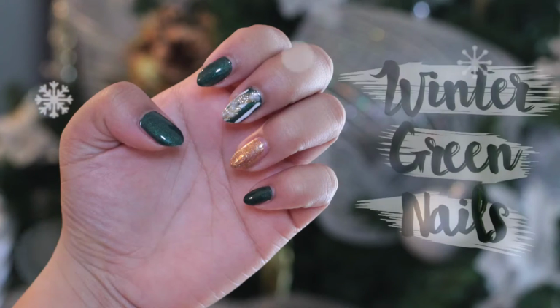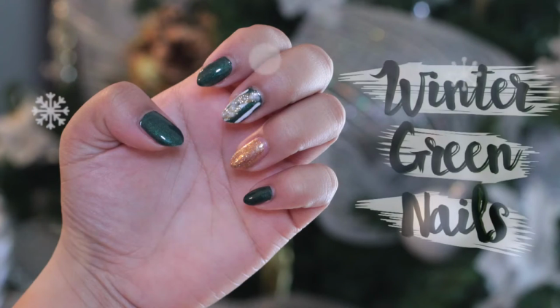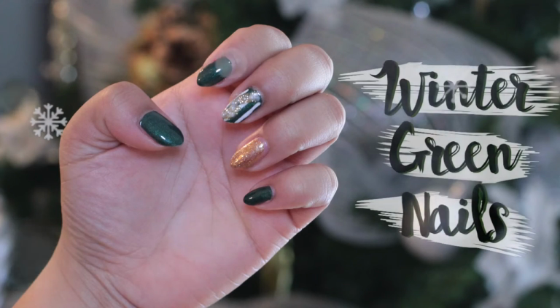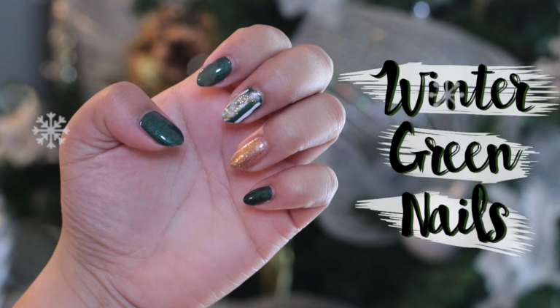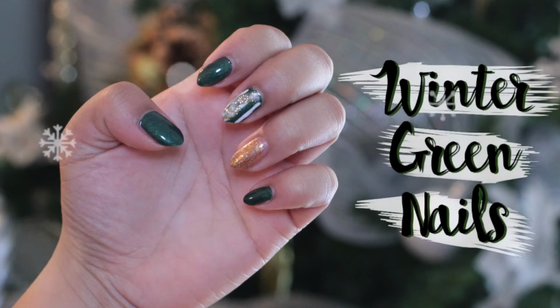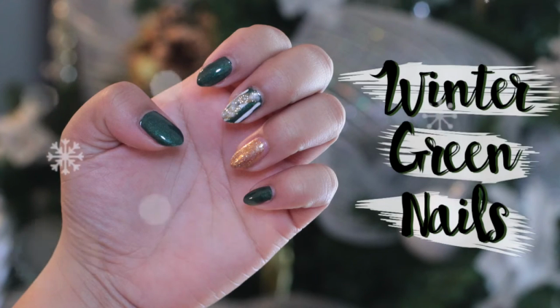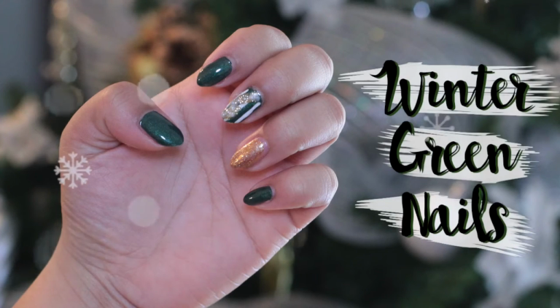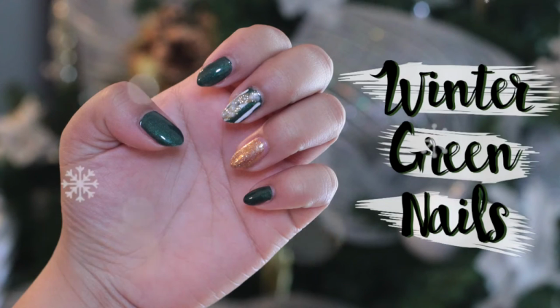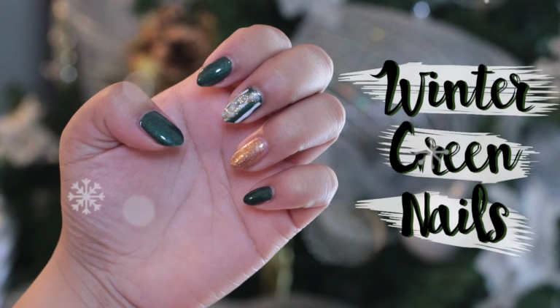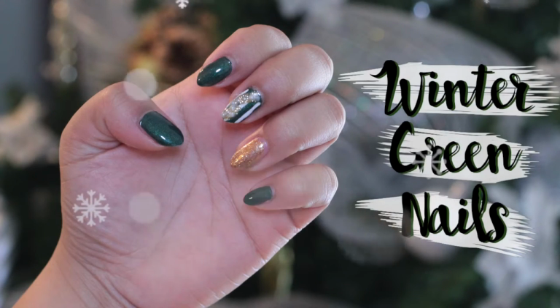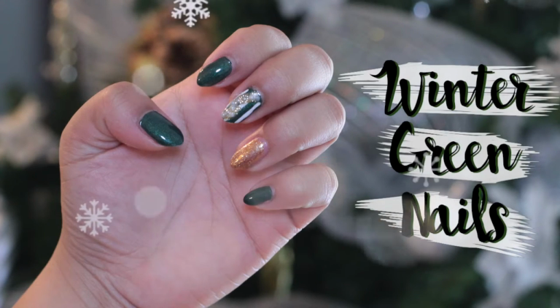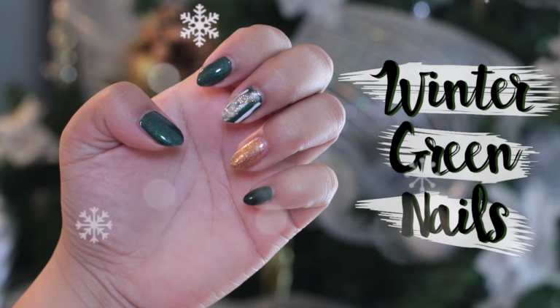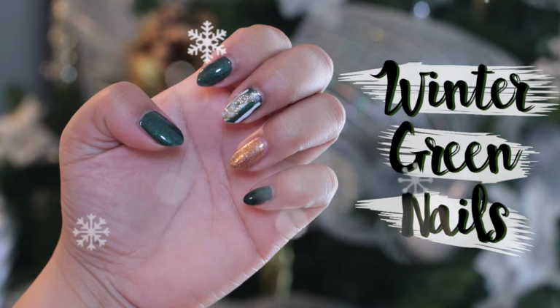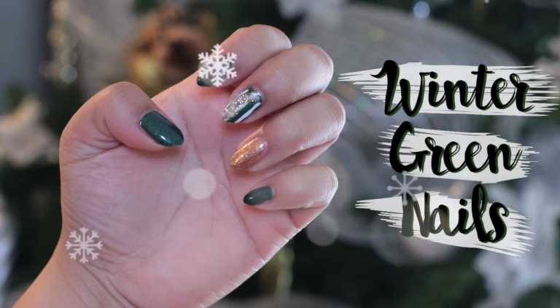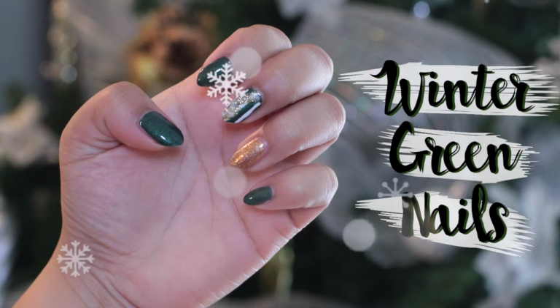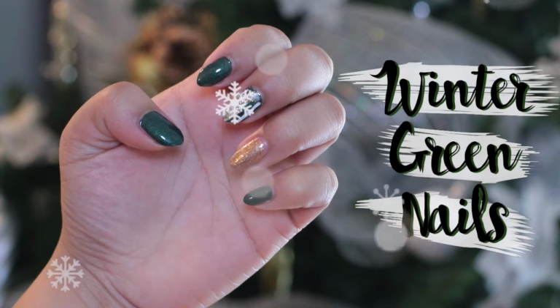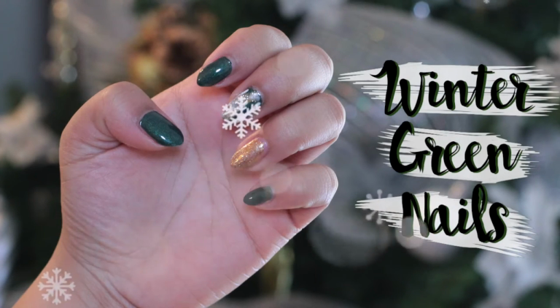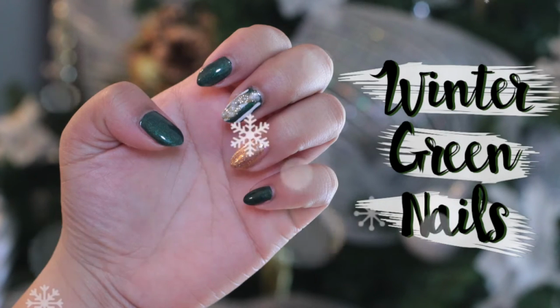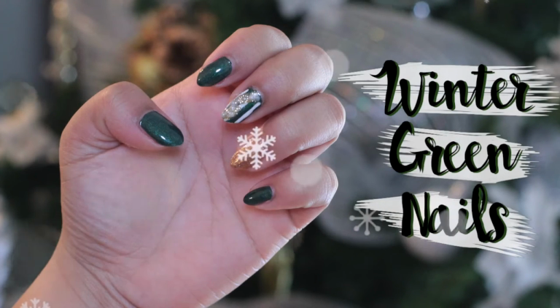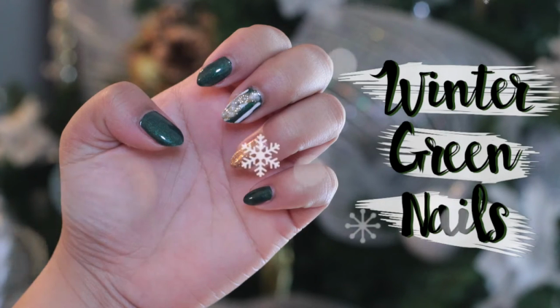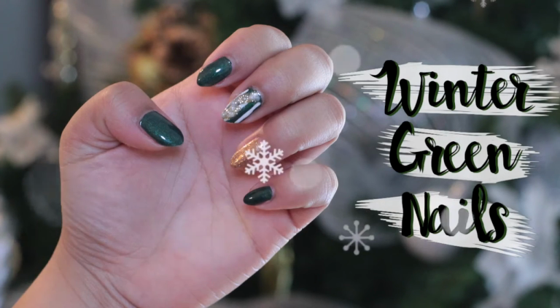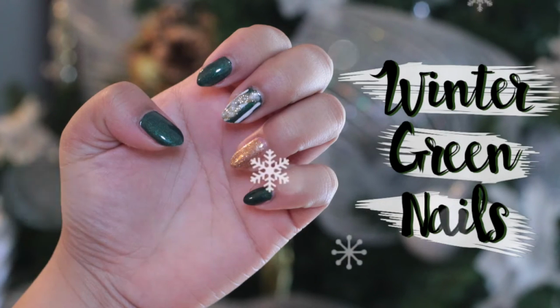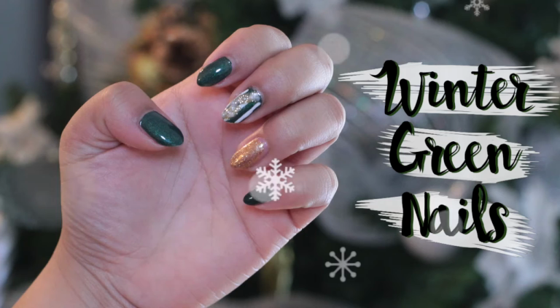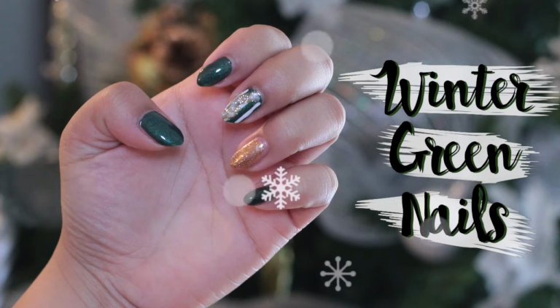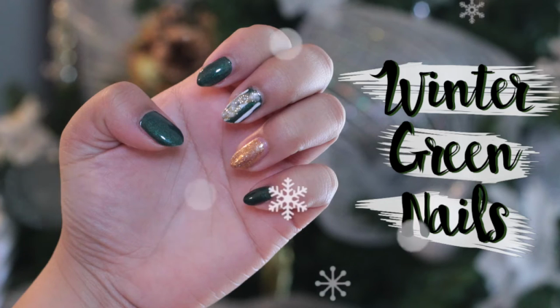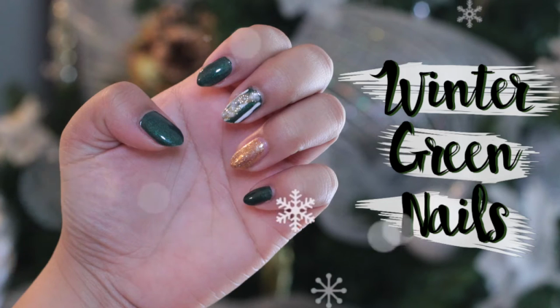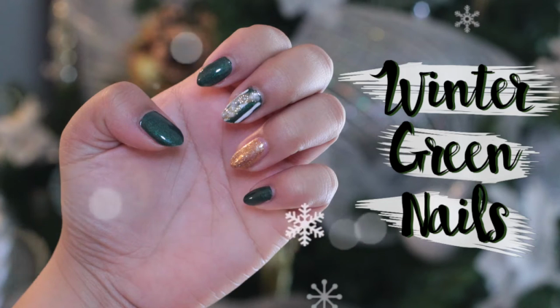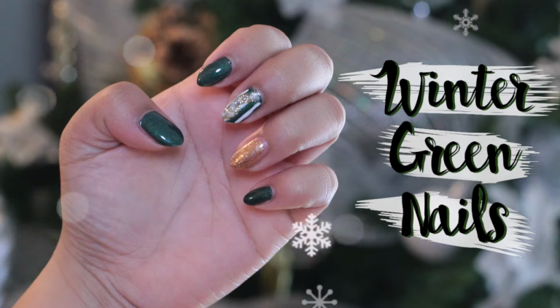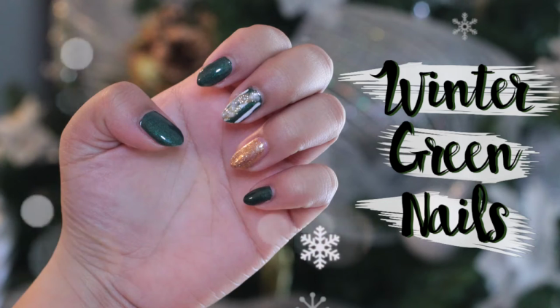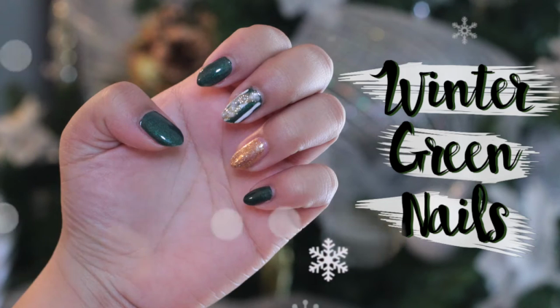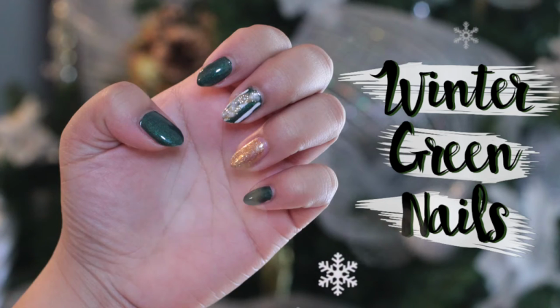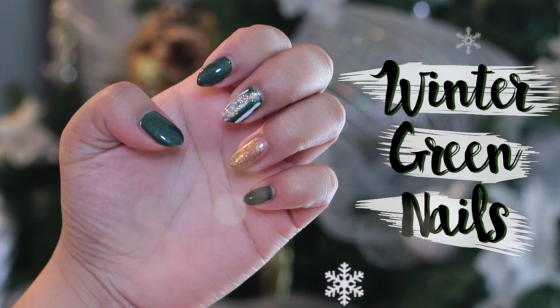Hi guys! Today I'm going to show you how I did these awesome winter green nails. Stick around and see how I did it!